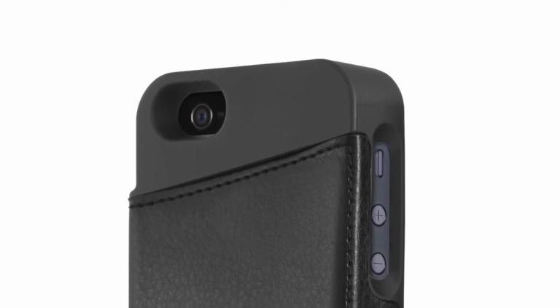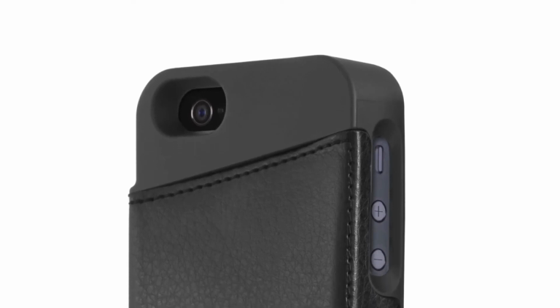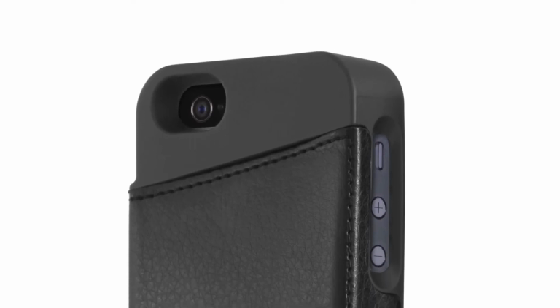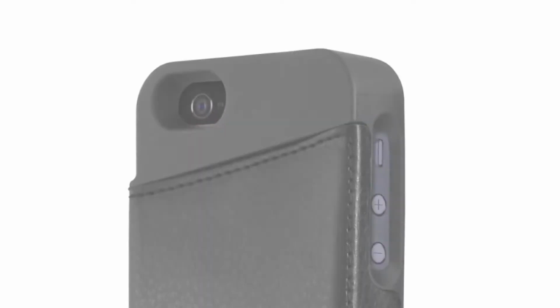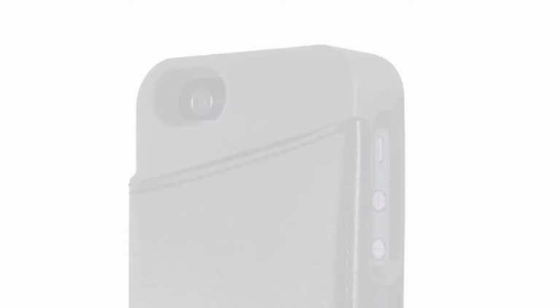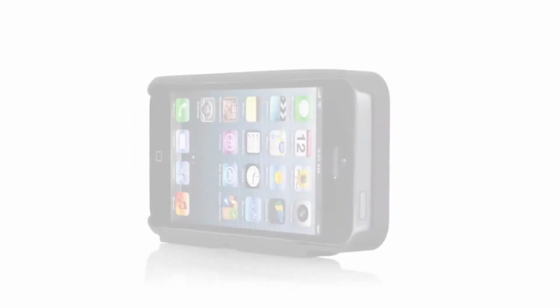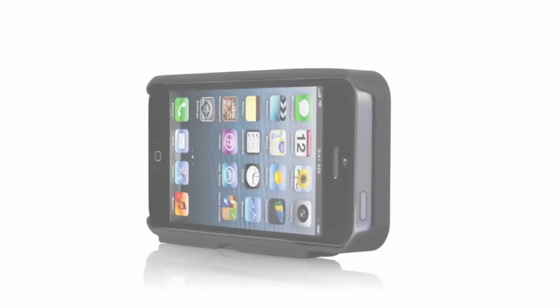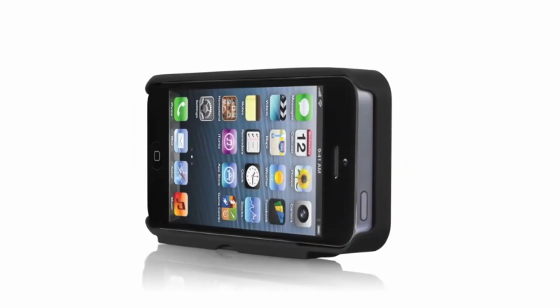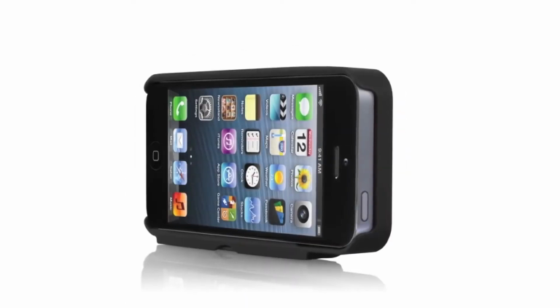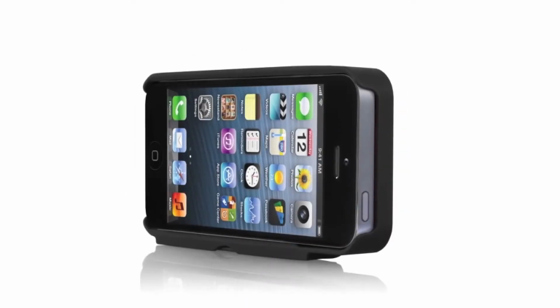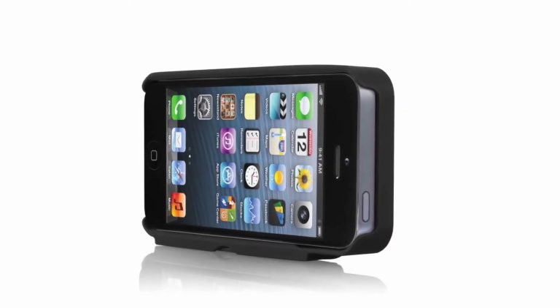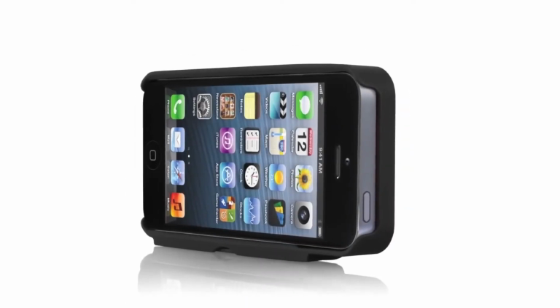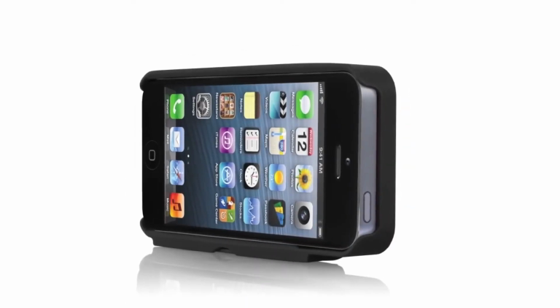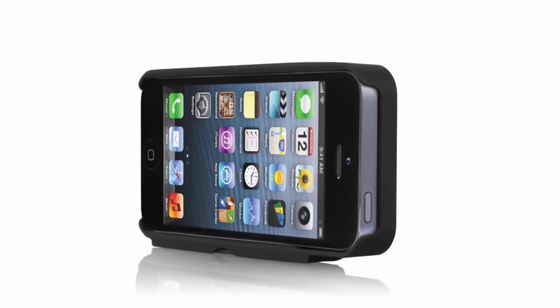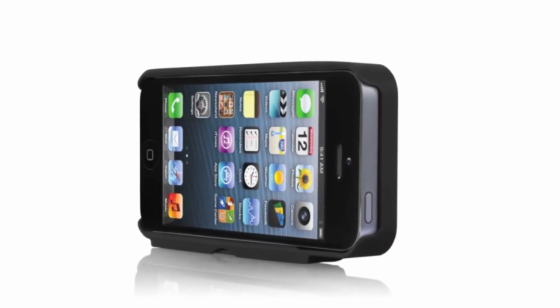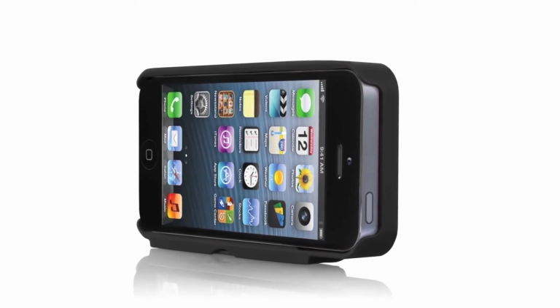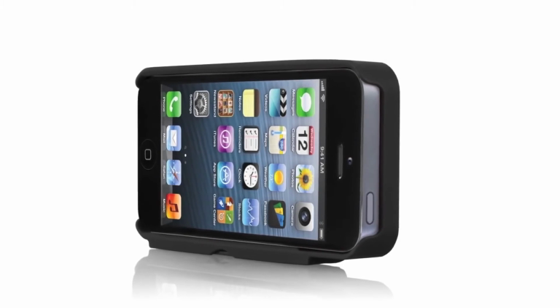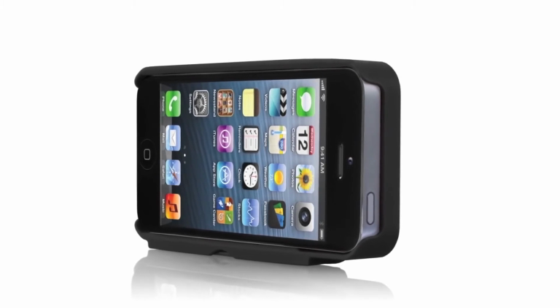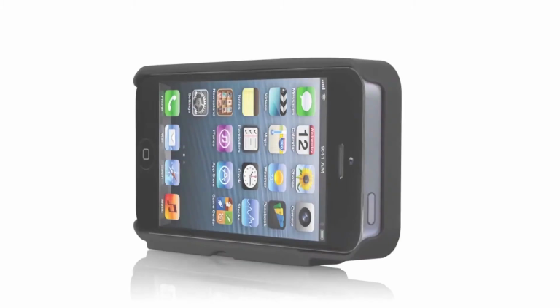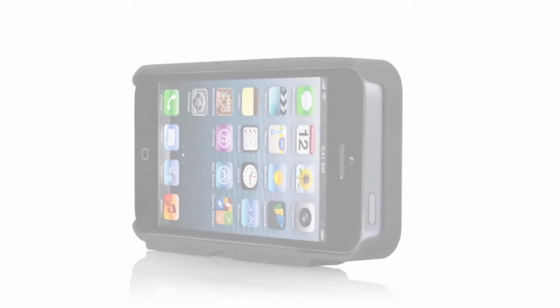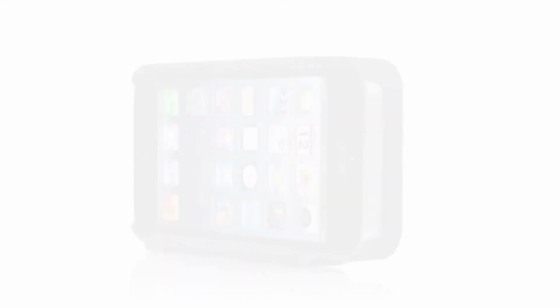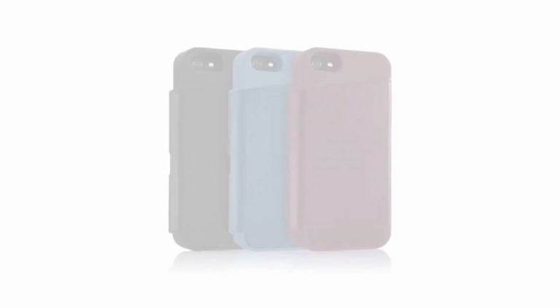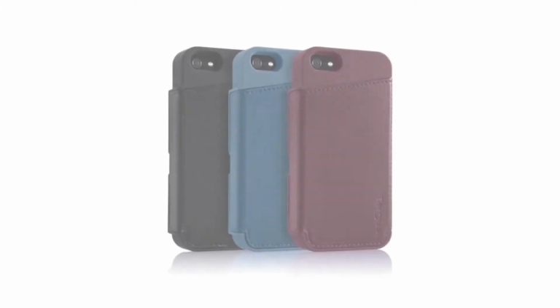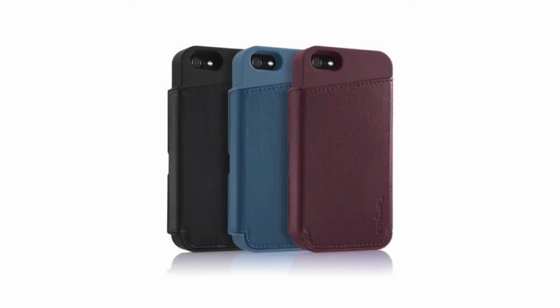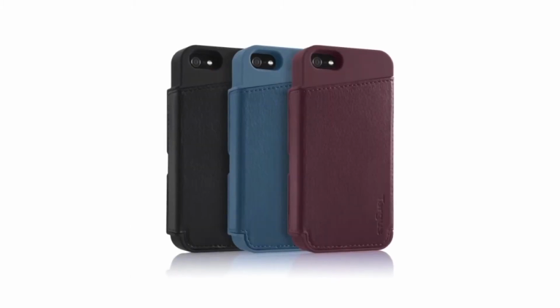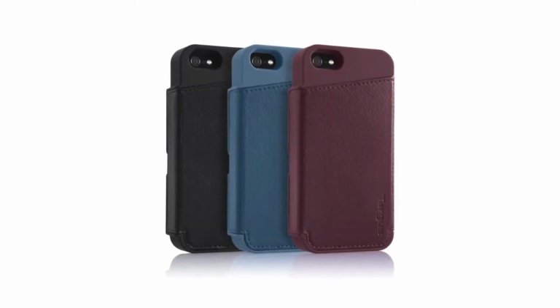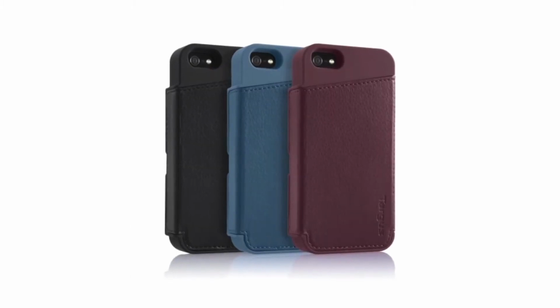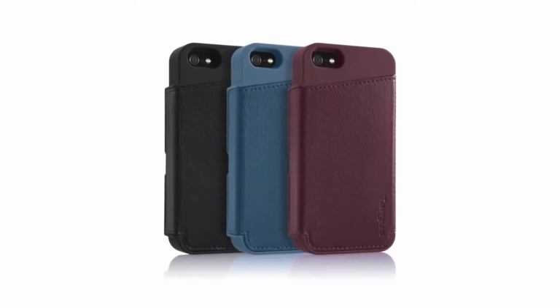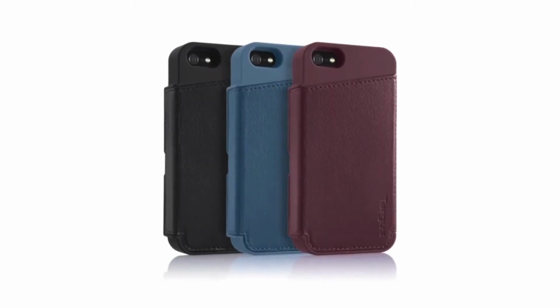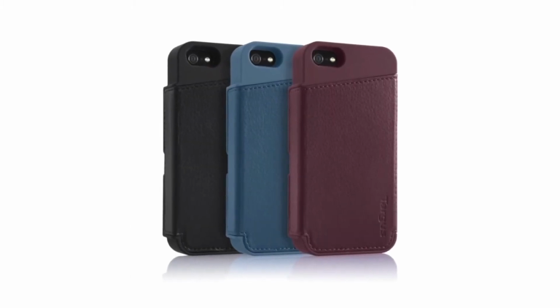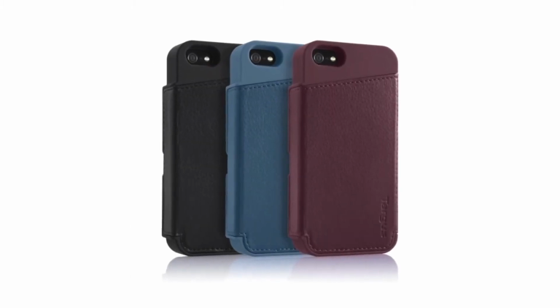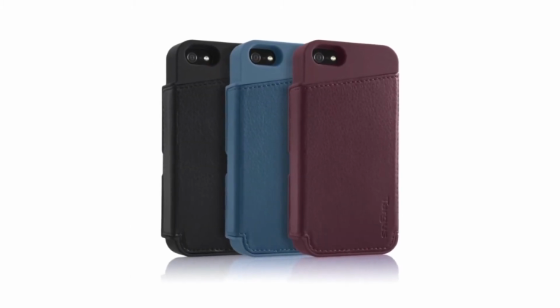A wallet in one pocket and your iPhone in the other adds unnecessary bulk. The wallet combines the 2-in-1 stylish case when you want to travel light.